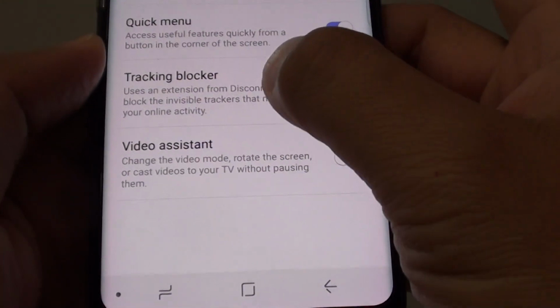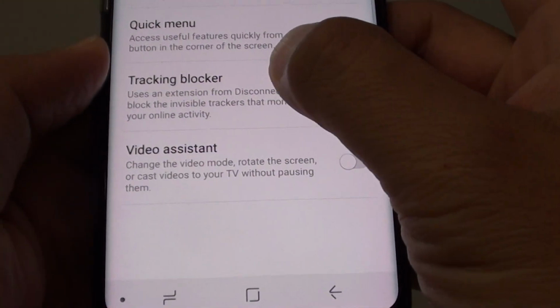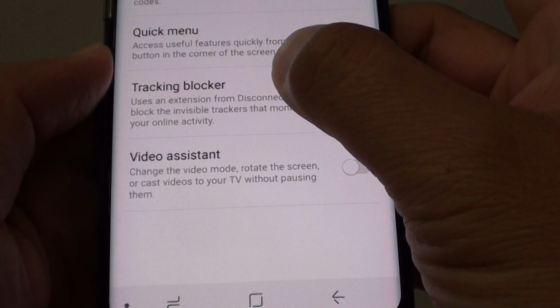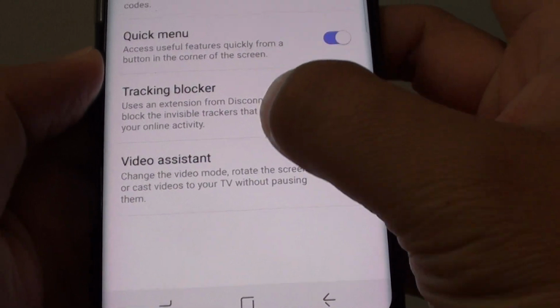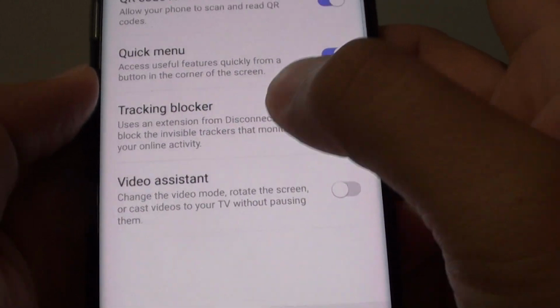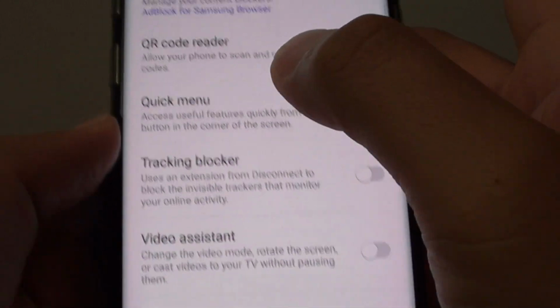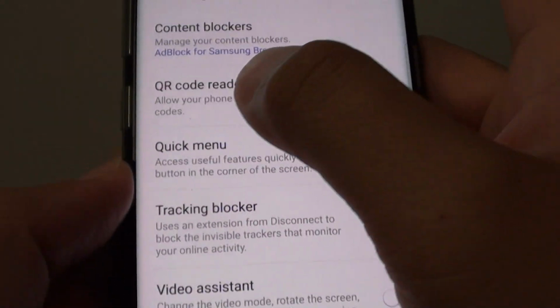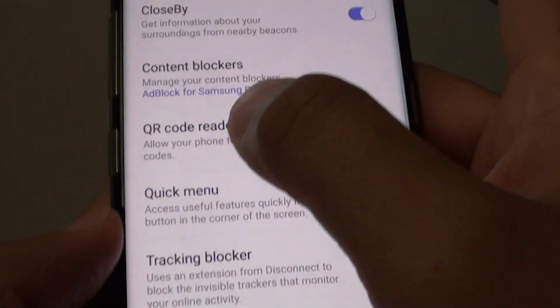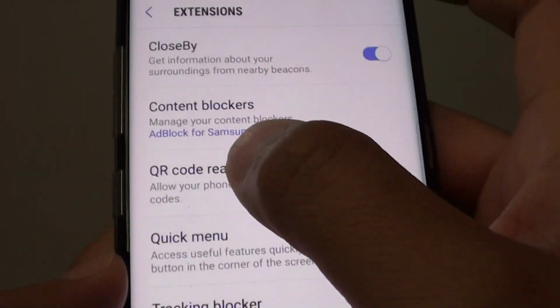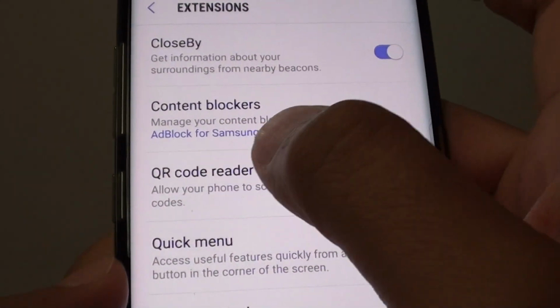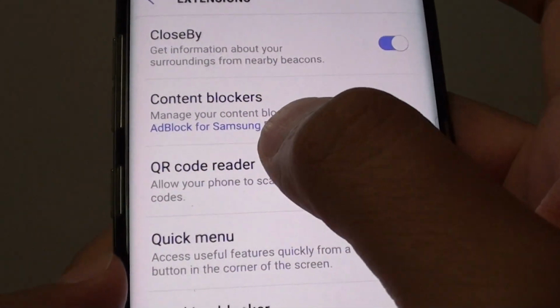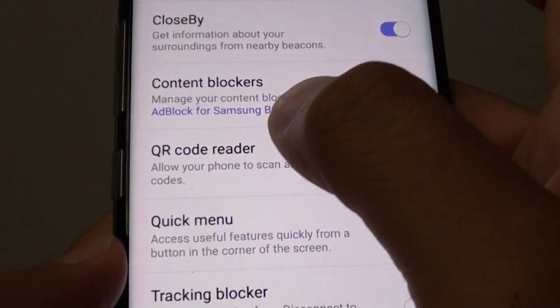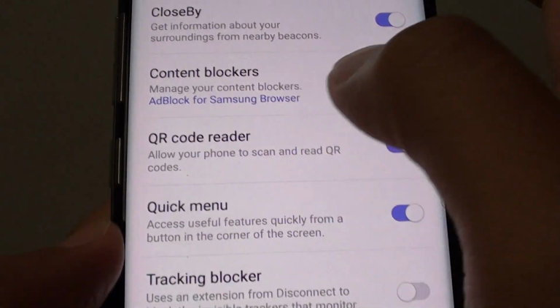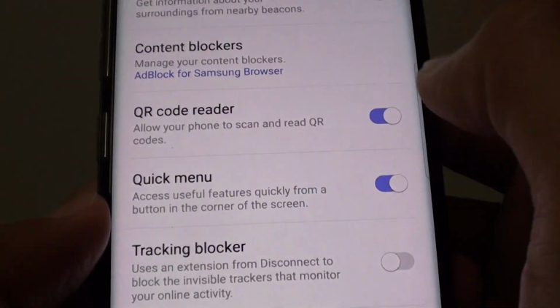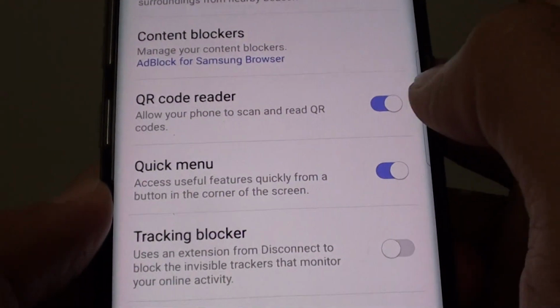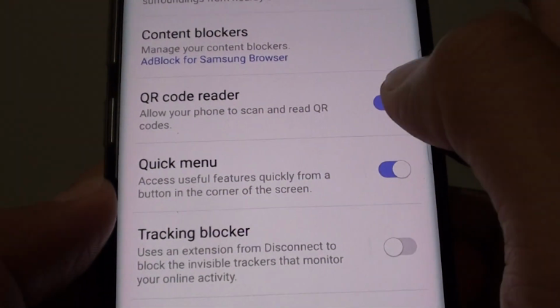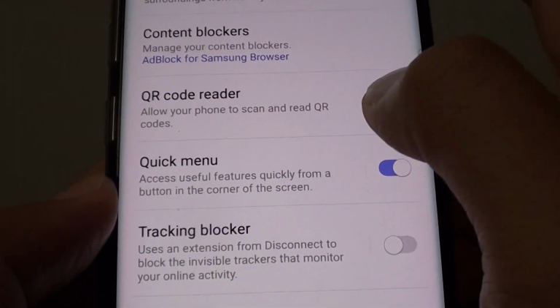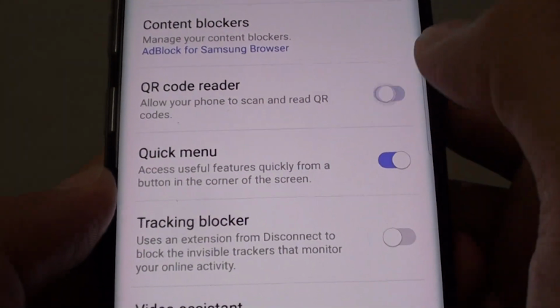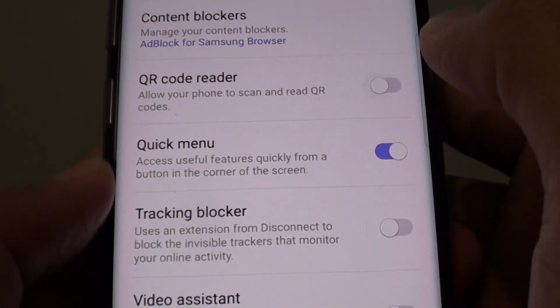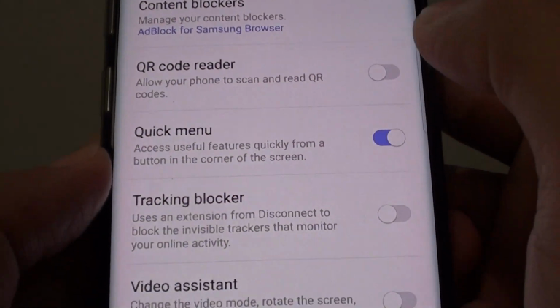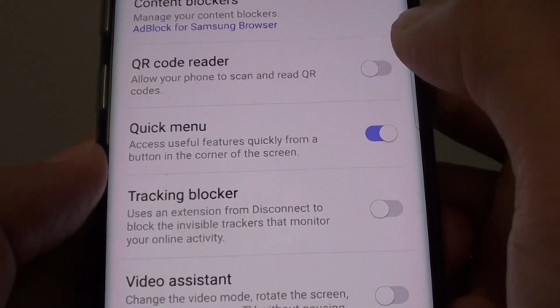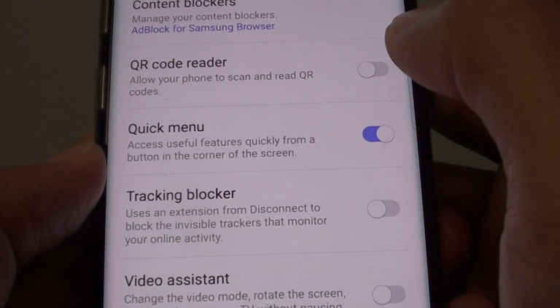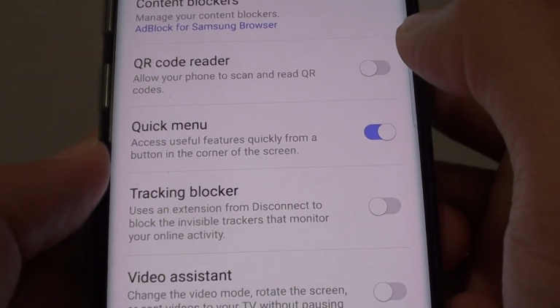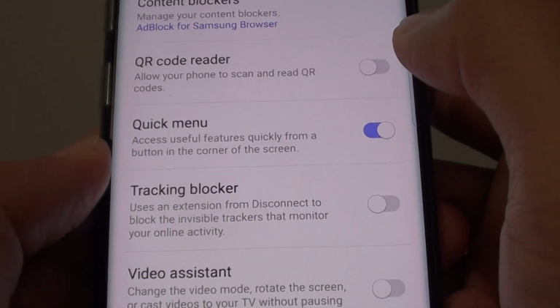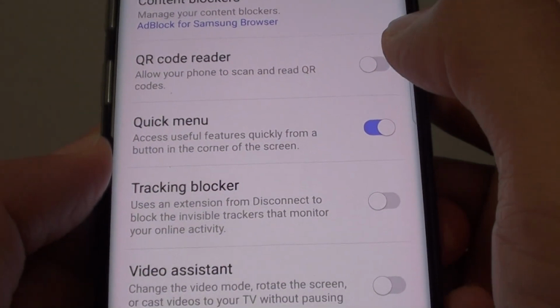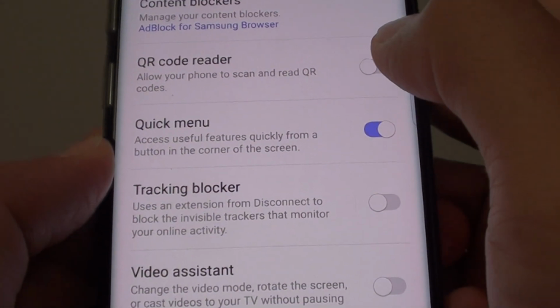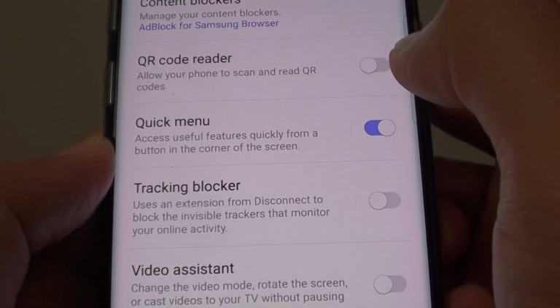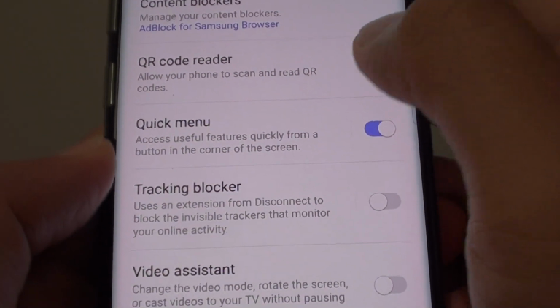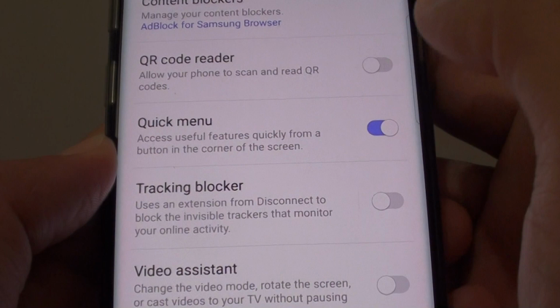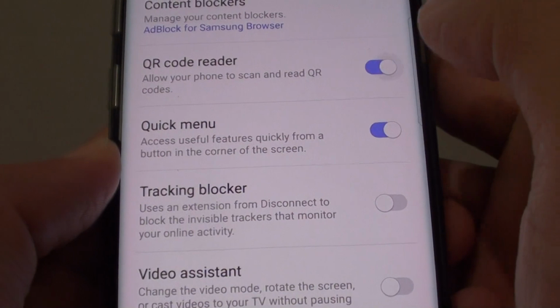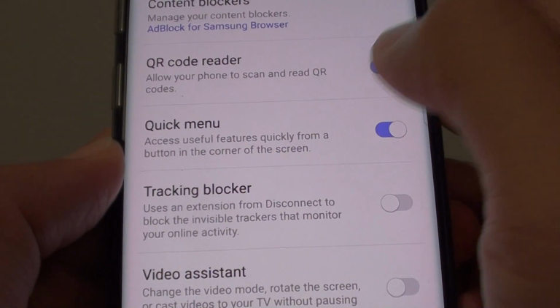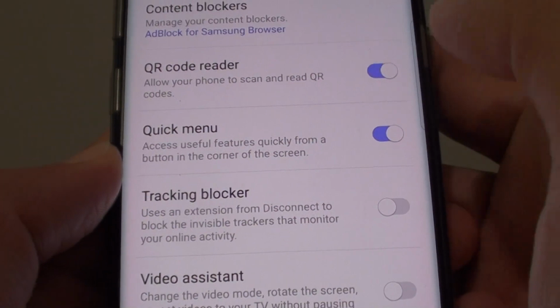In here, go down and tap on the QR code reader to turn it on or off, like so.